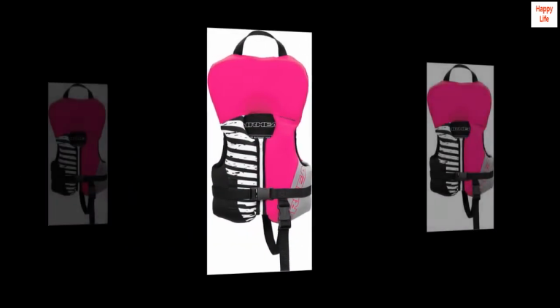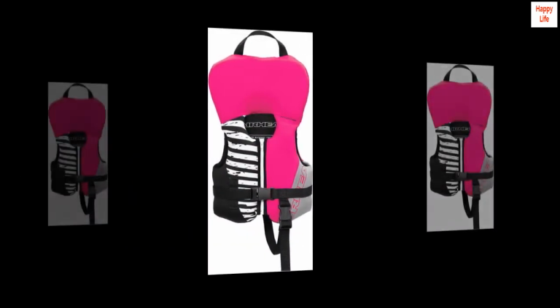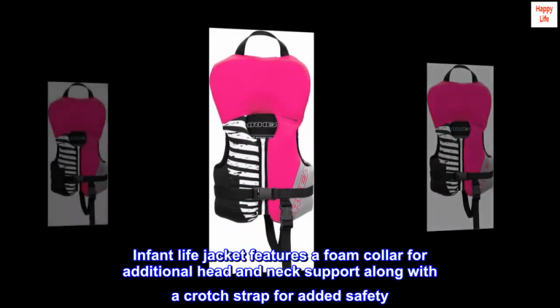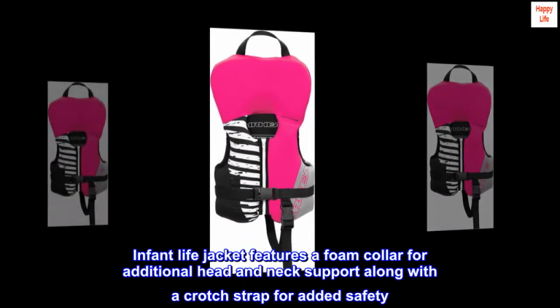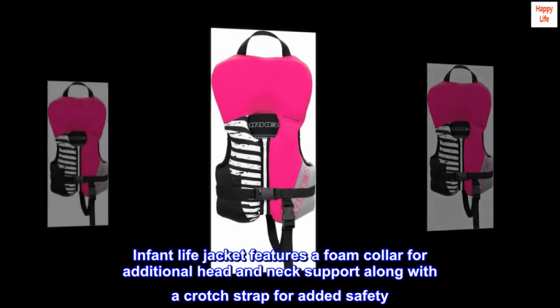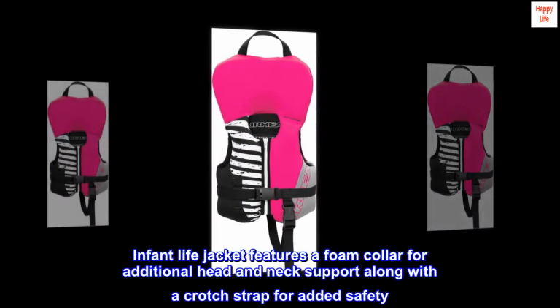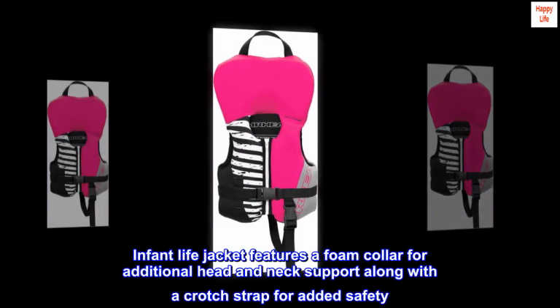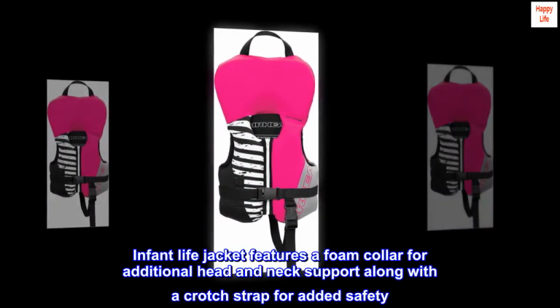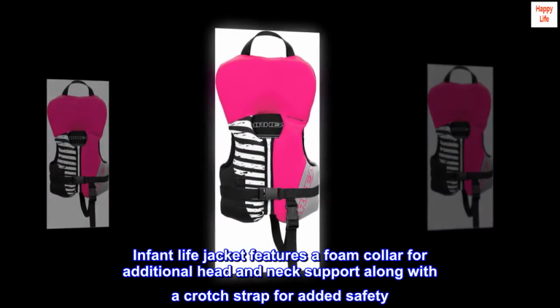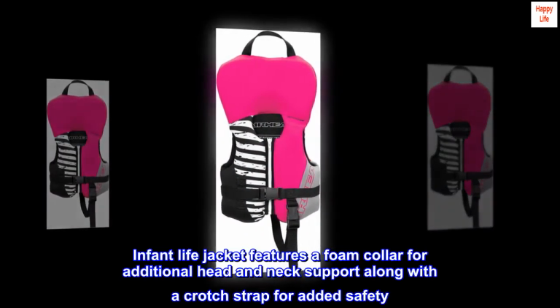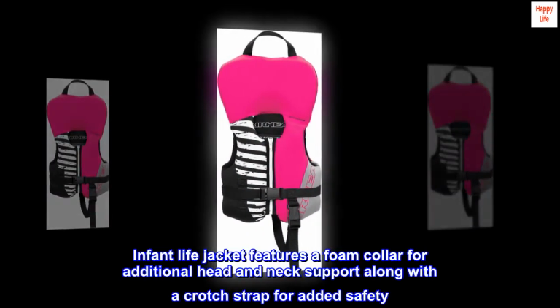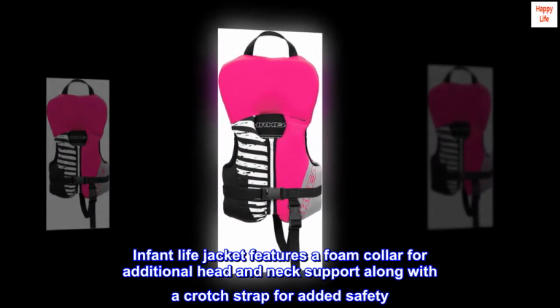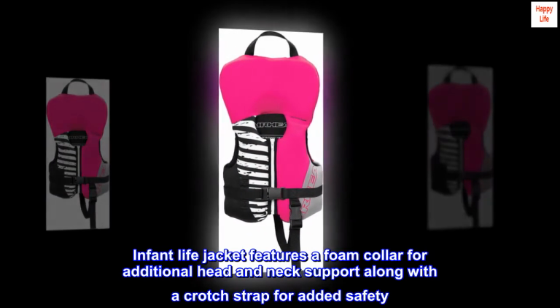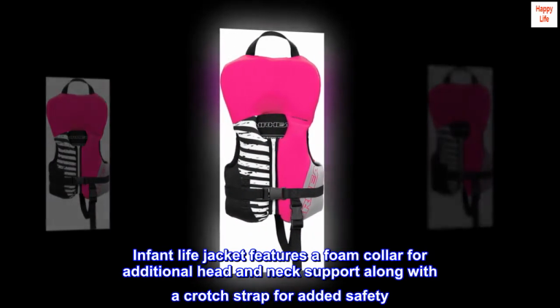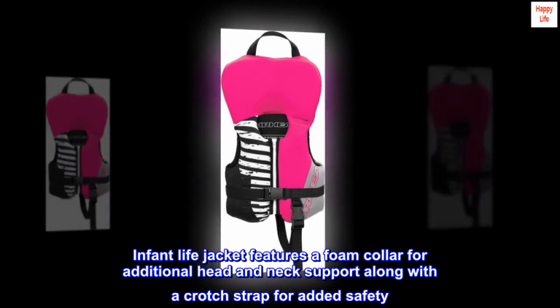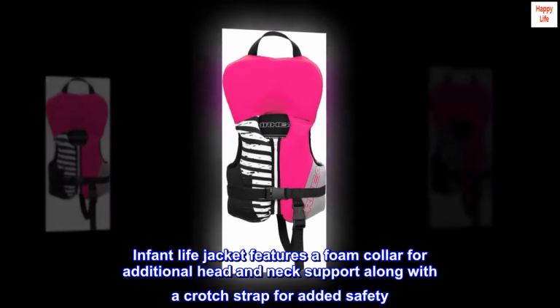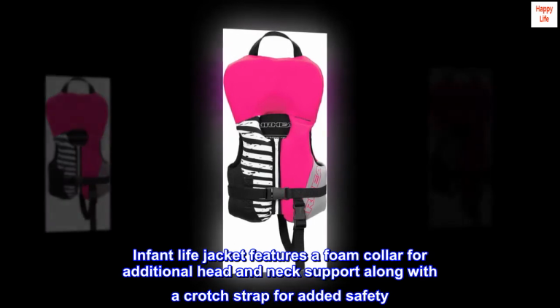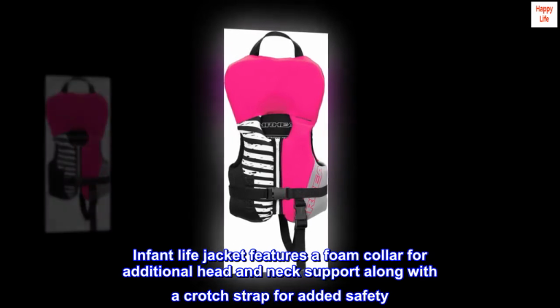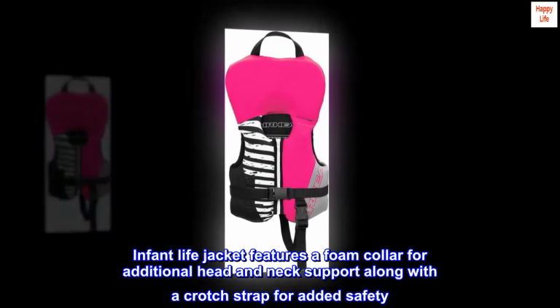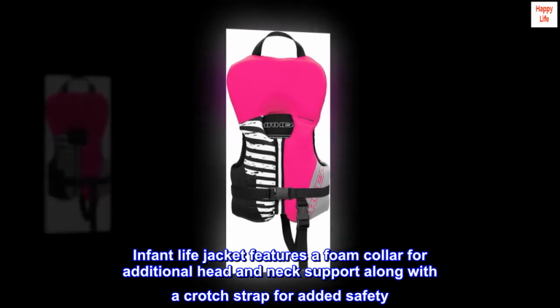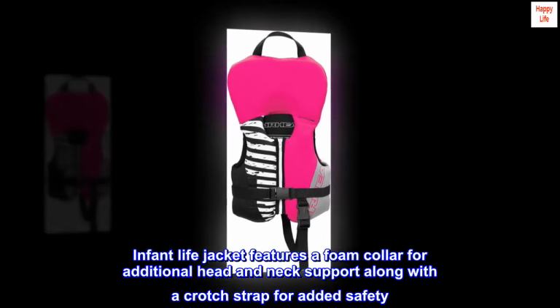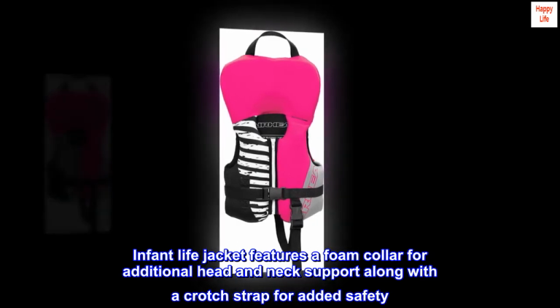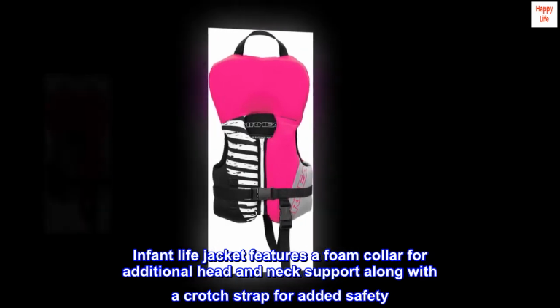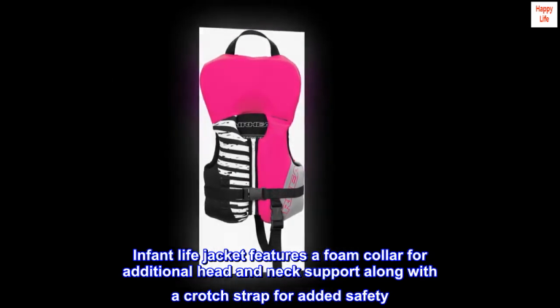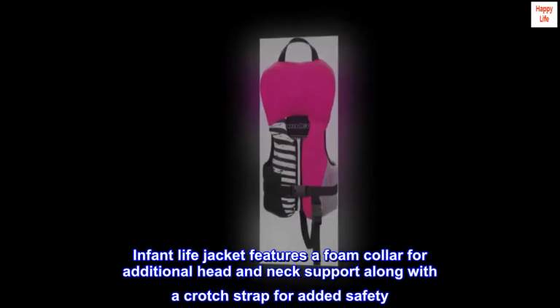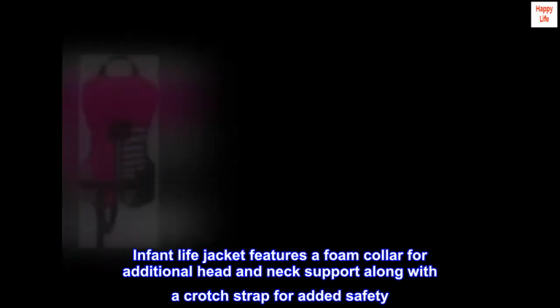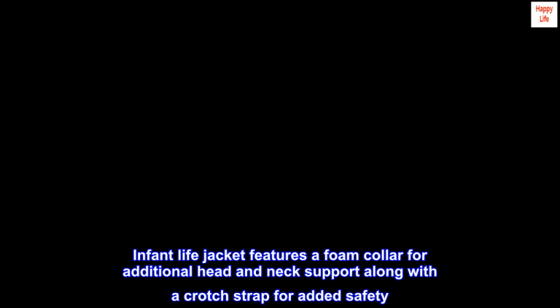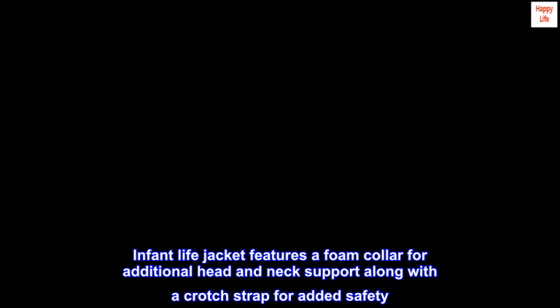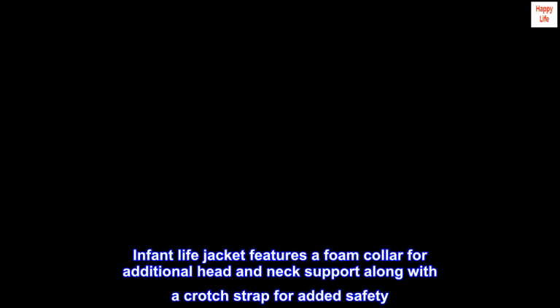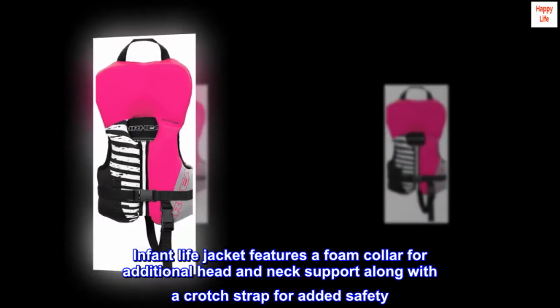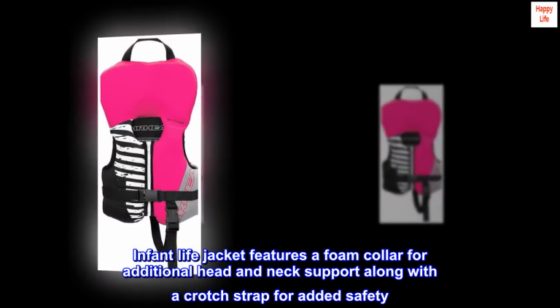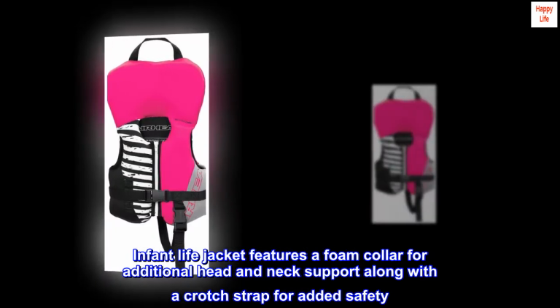Infant lifejacket features a foam collar for additional head and neck support, along with a crotch strap for added safety.